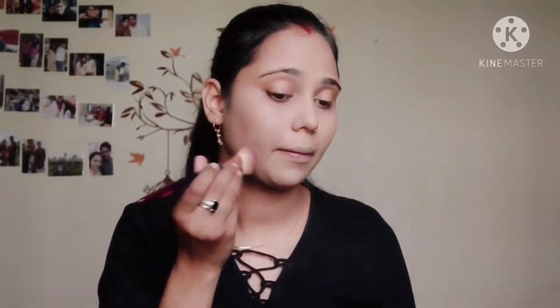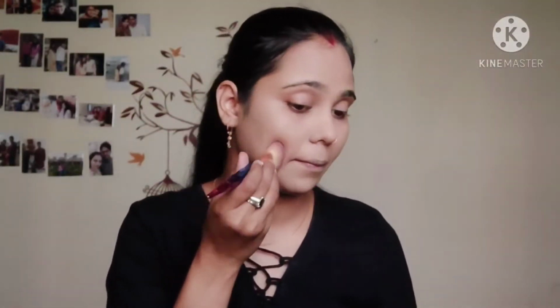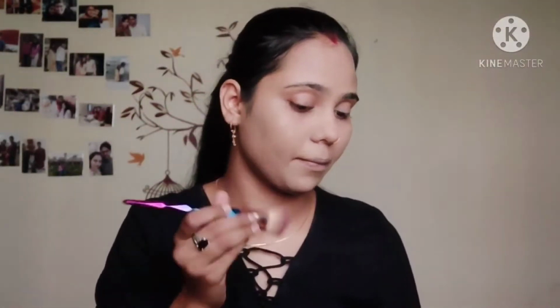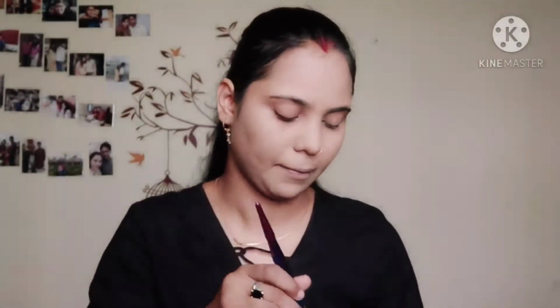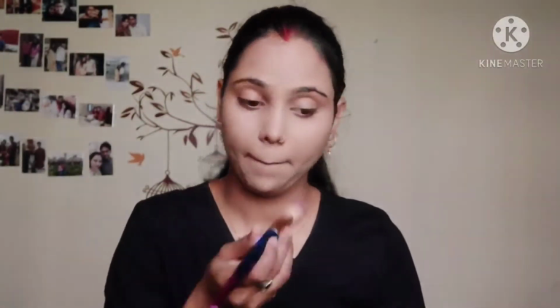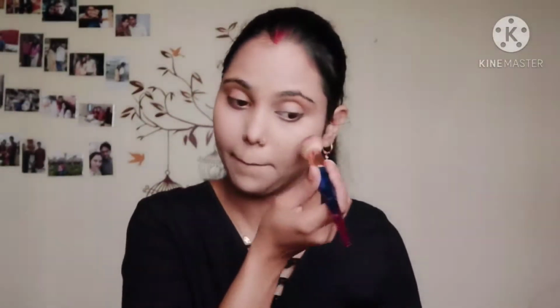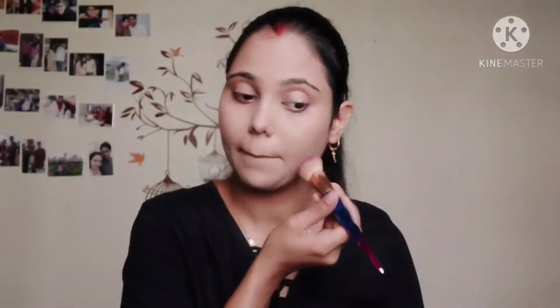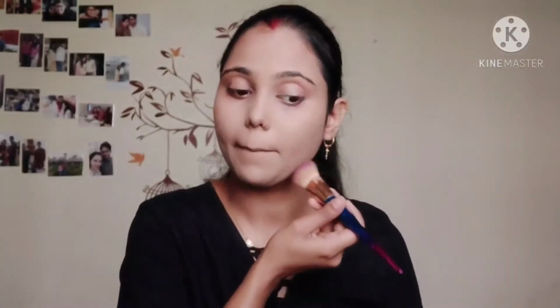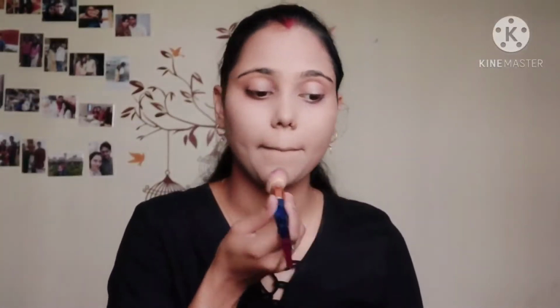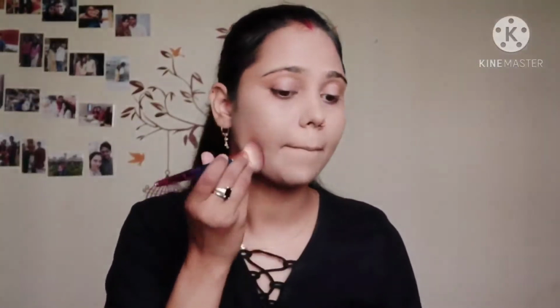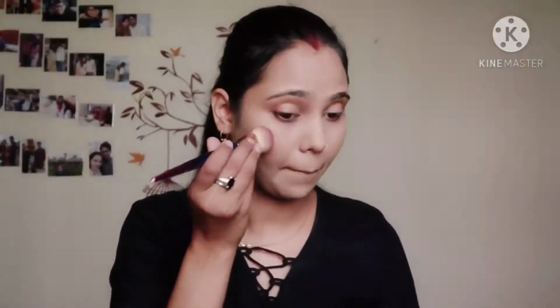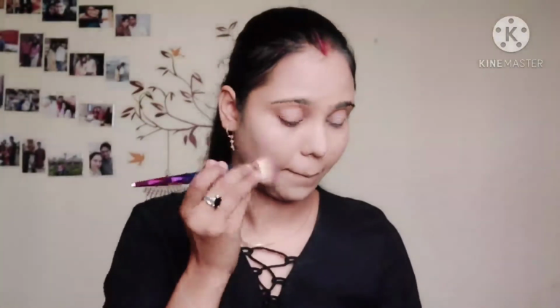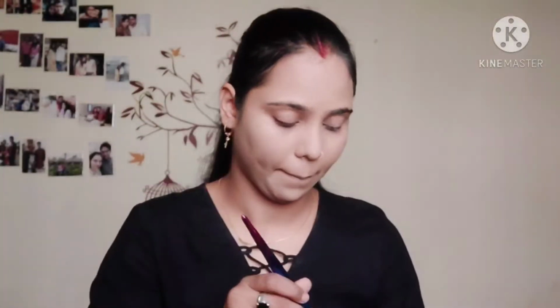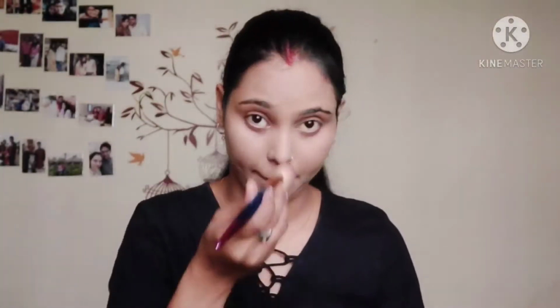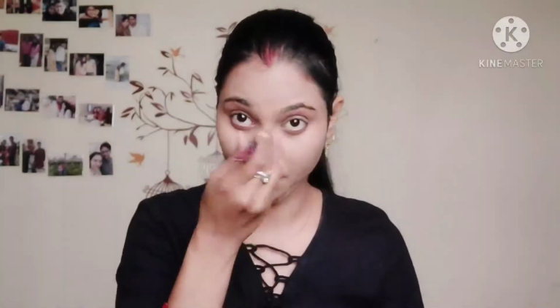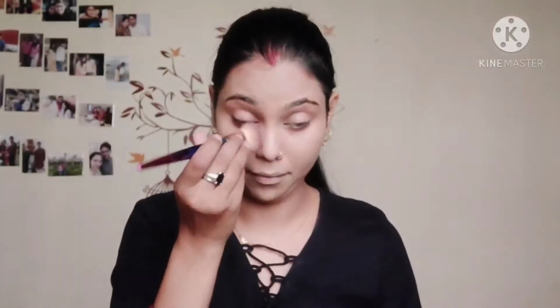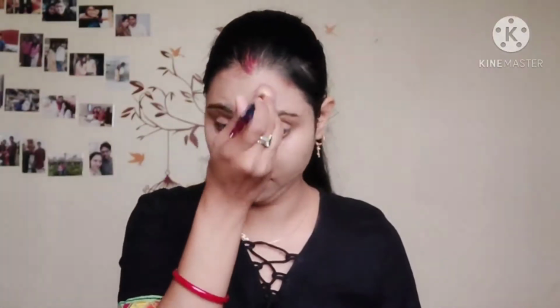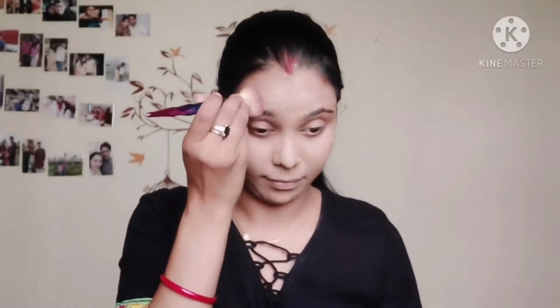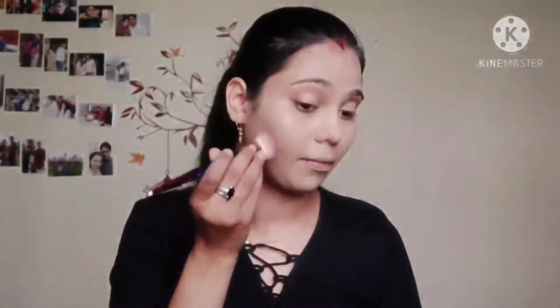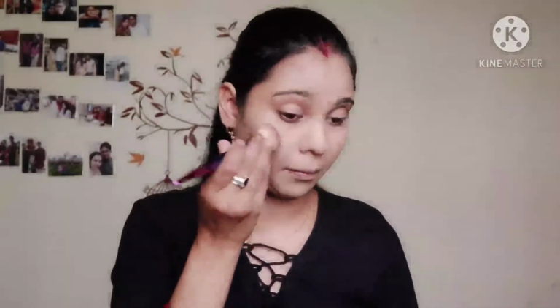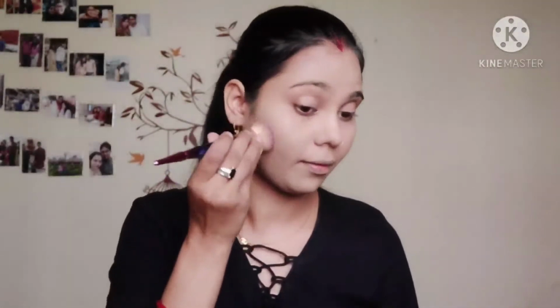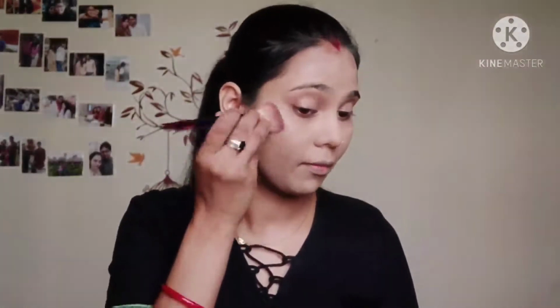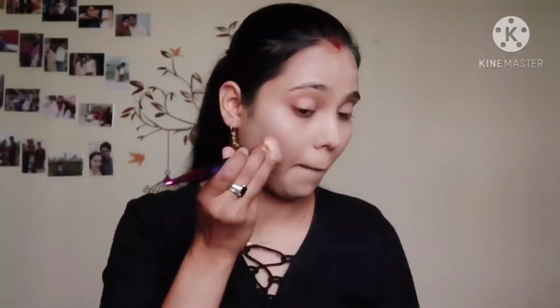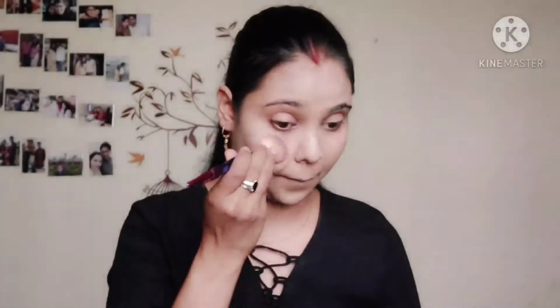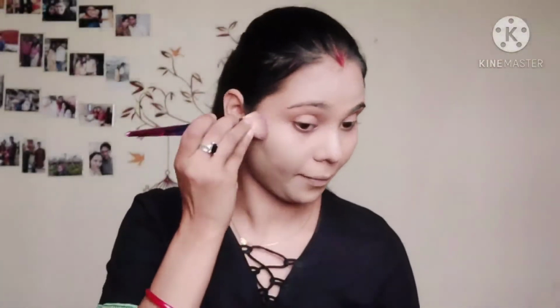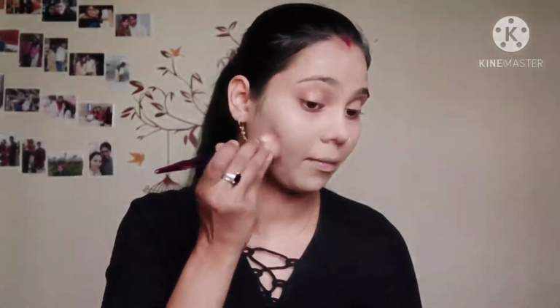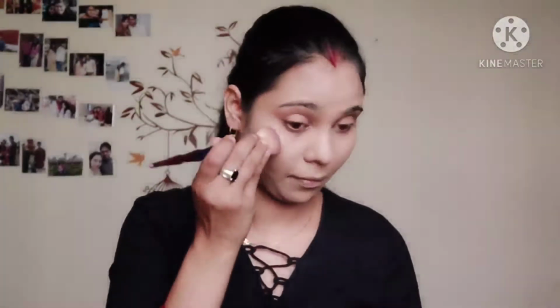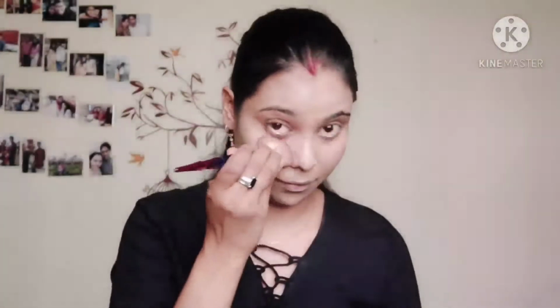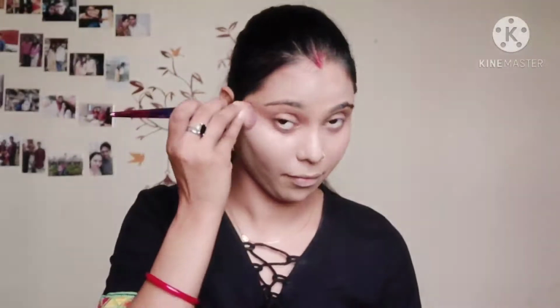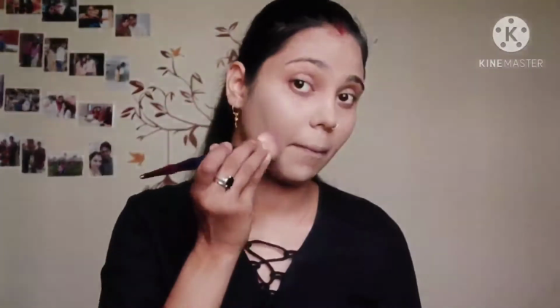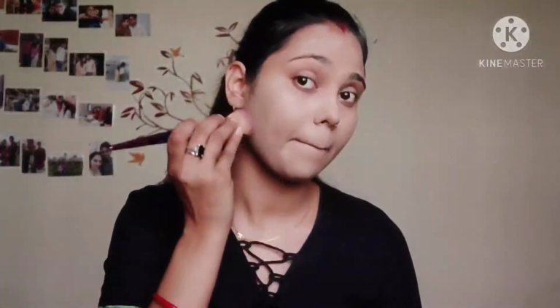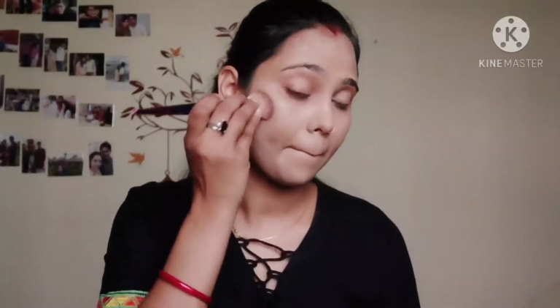After foundation, I am using the Insight illuminator. This is a very good illuminator, guys. The price is also budget friendly — you can definitely try it. It is a really good product.